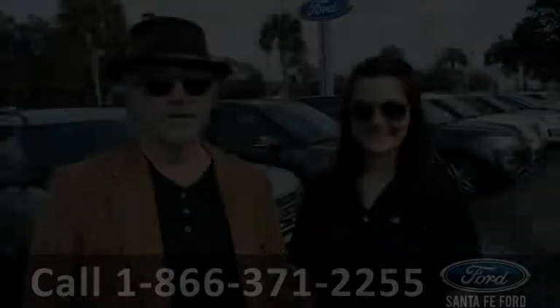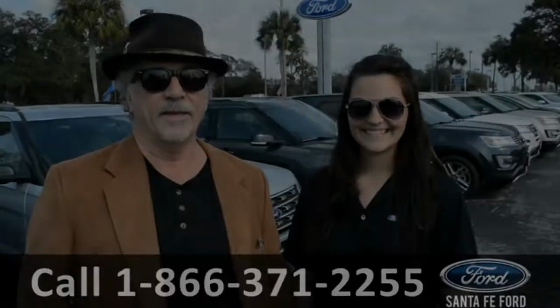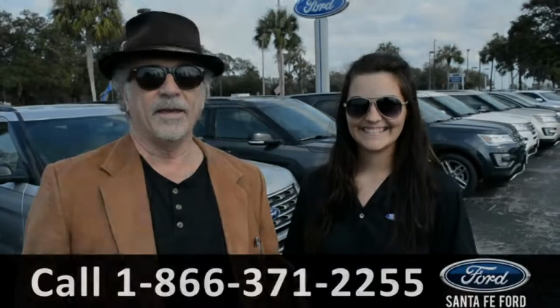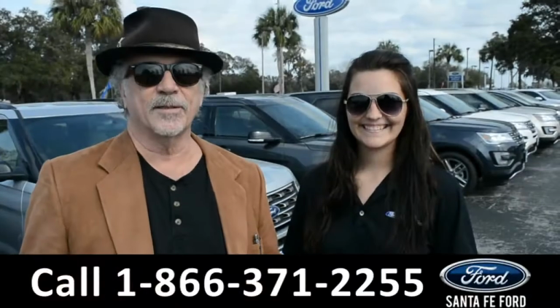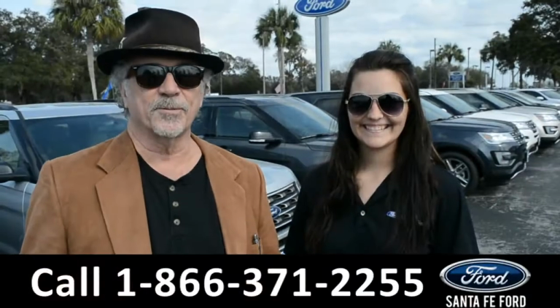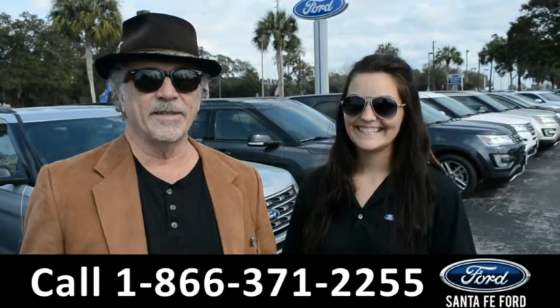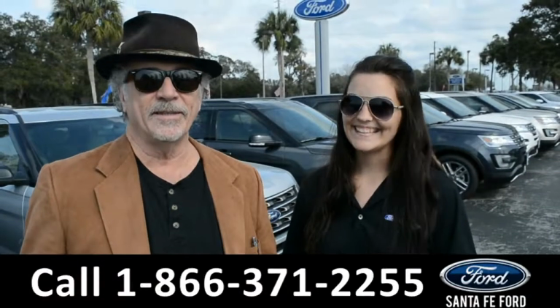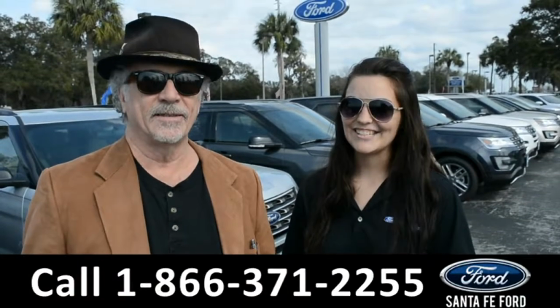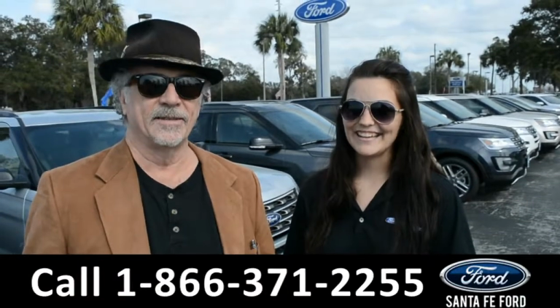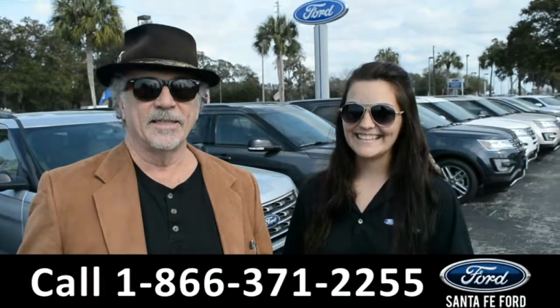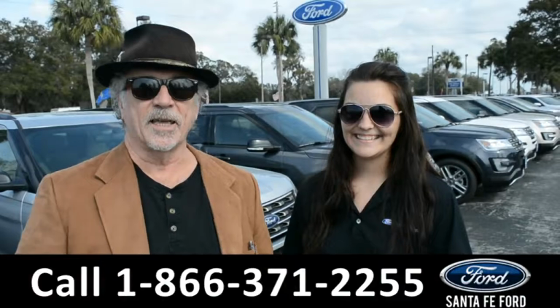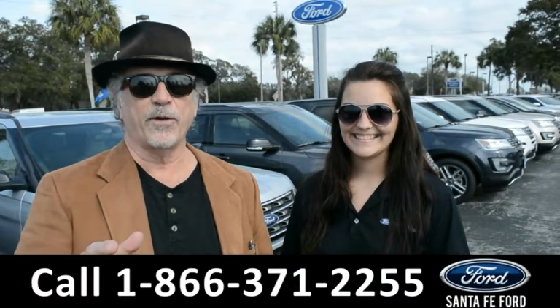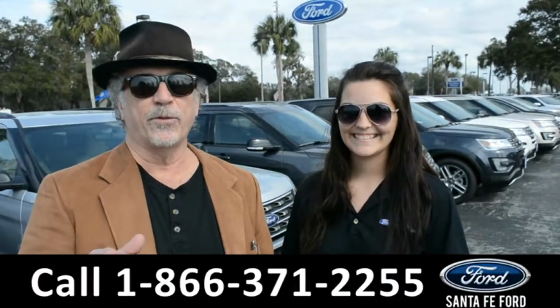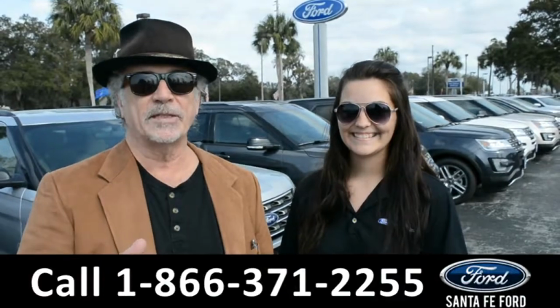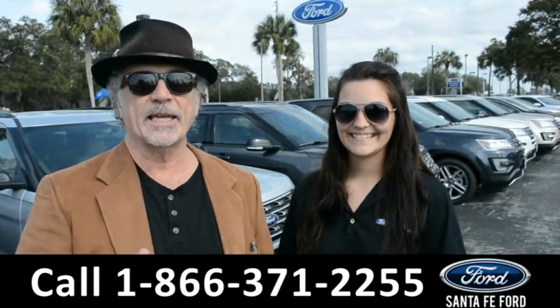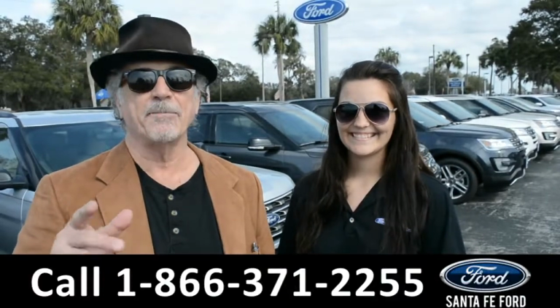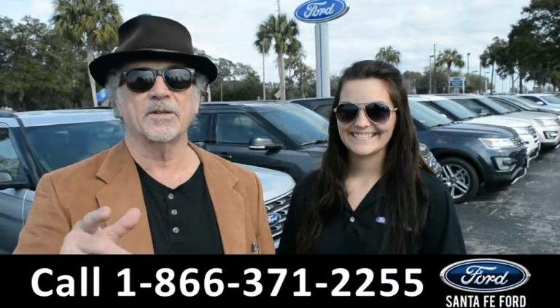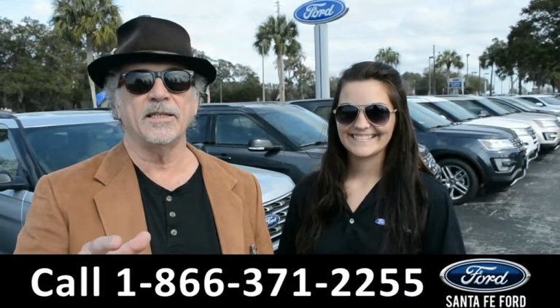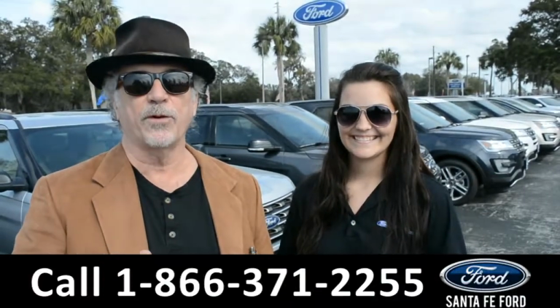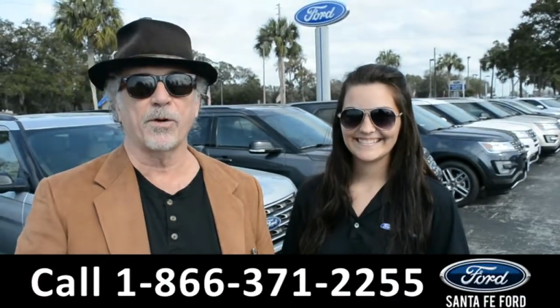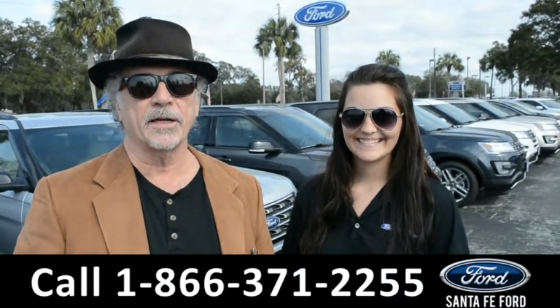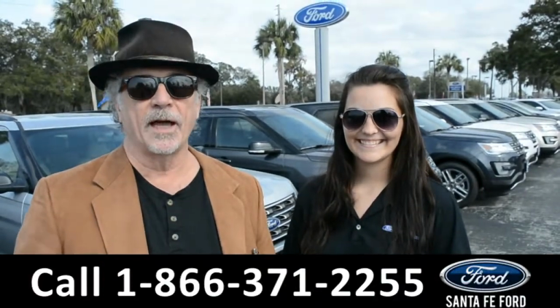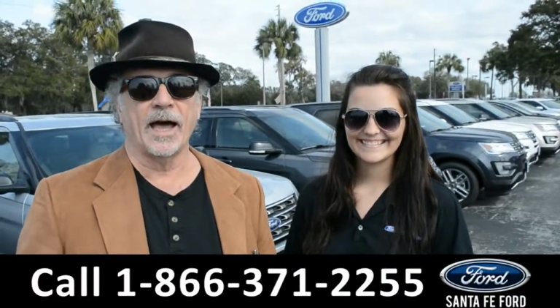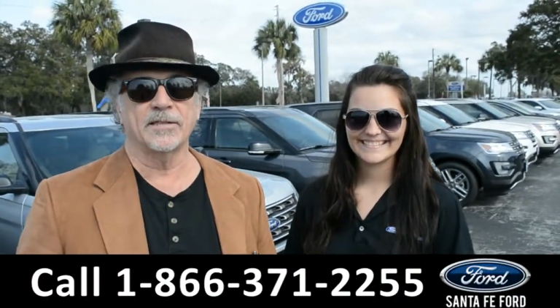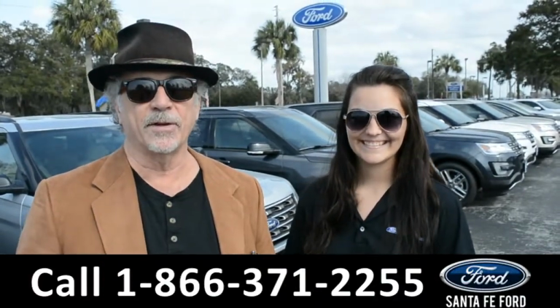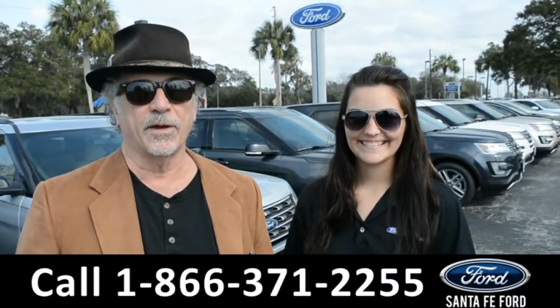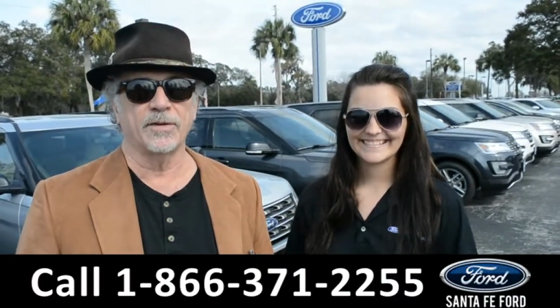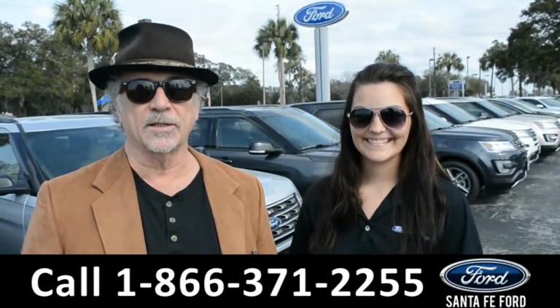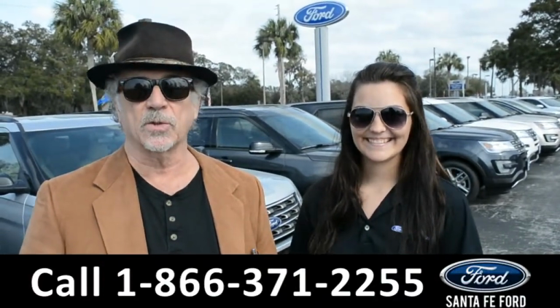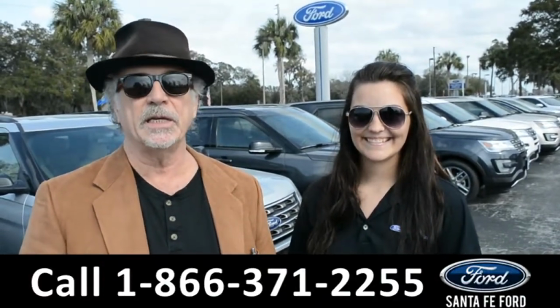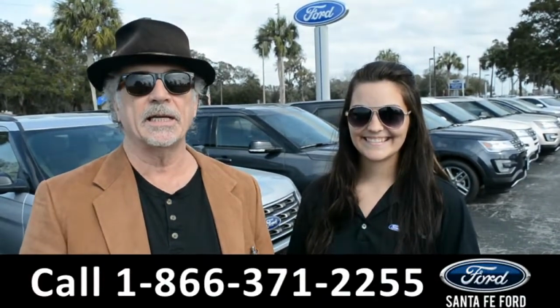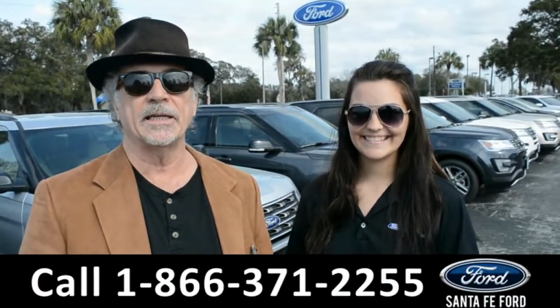Hey, this is Randy. This is Cheyenne. SantaFeFord.com near Gainesville, Florida, I-75 at exit 399.